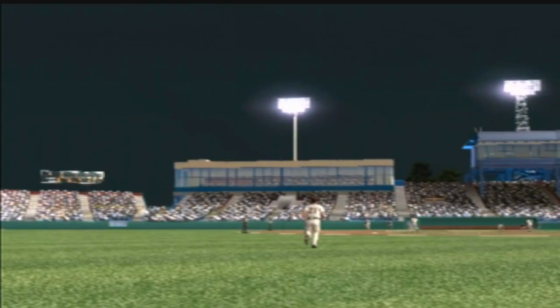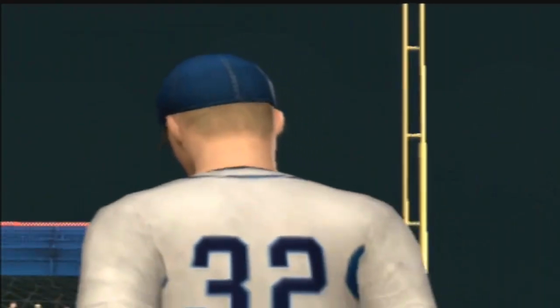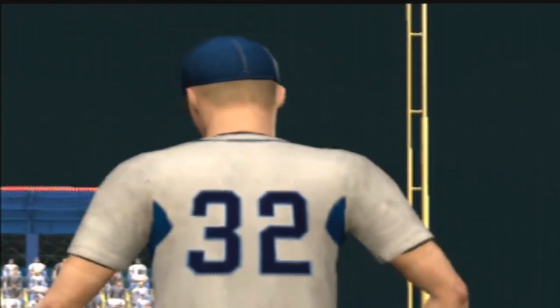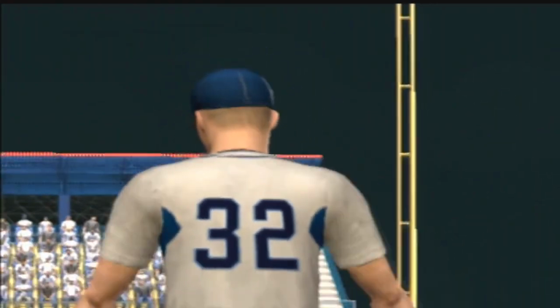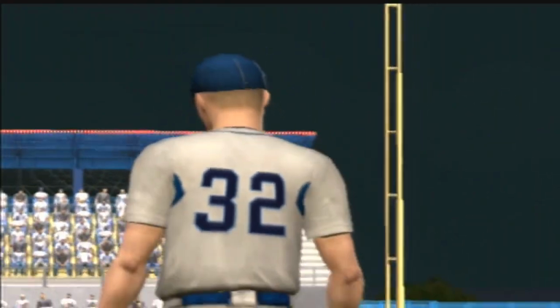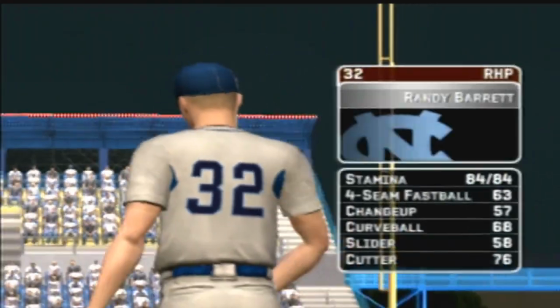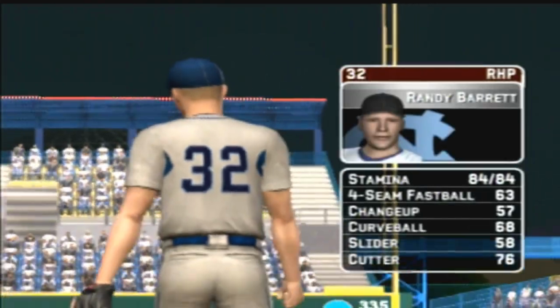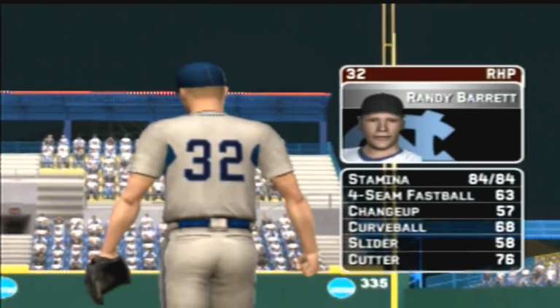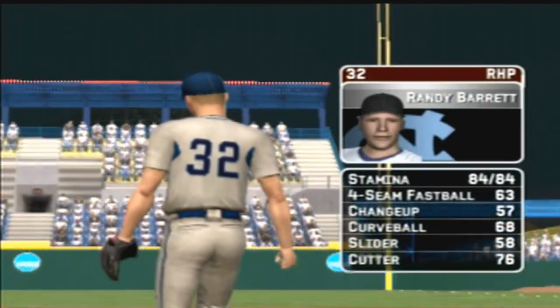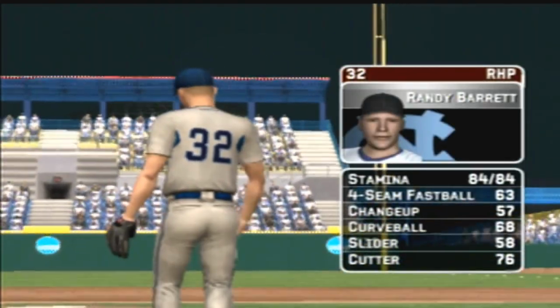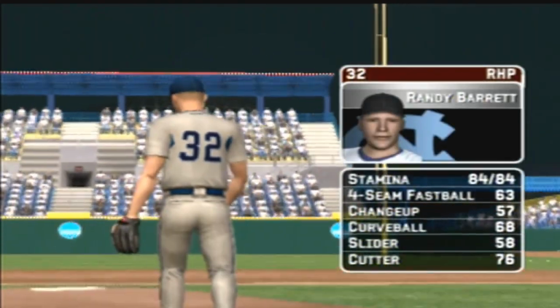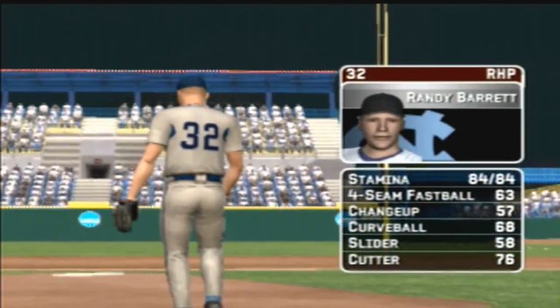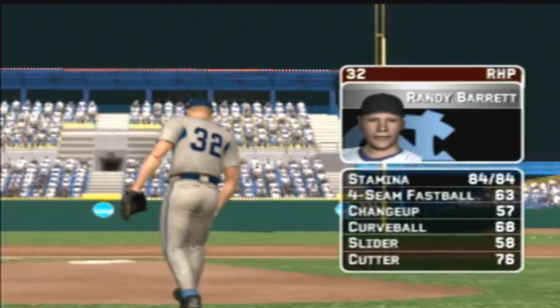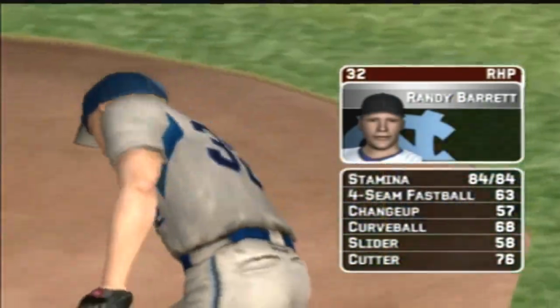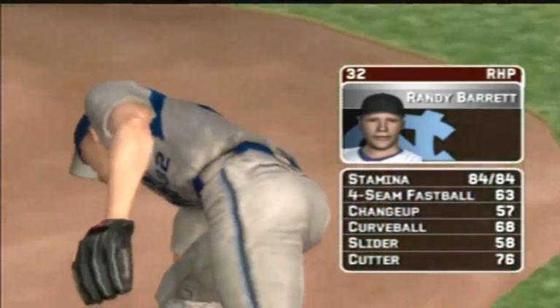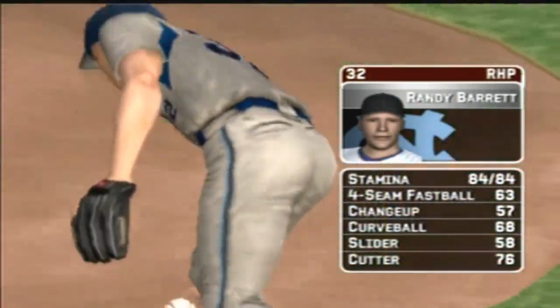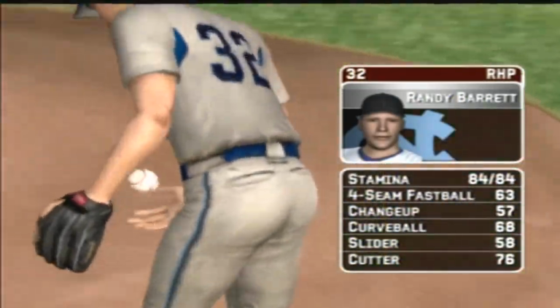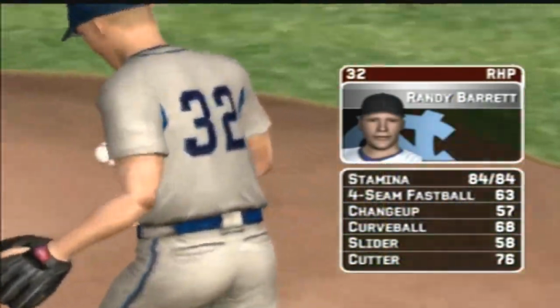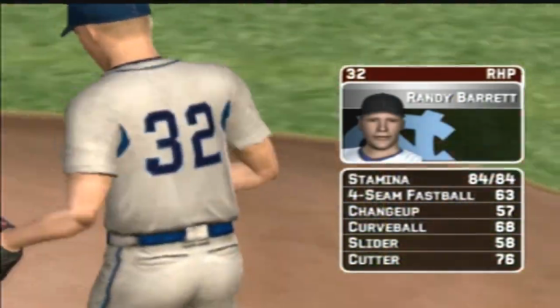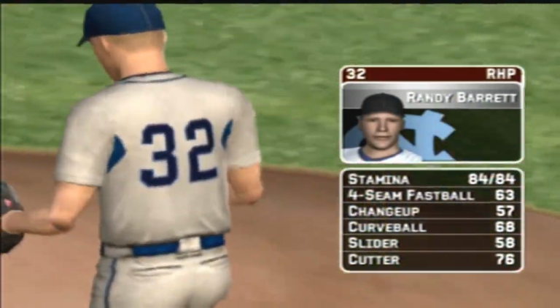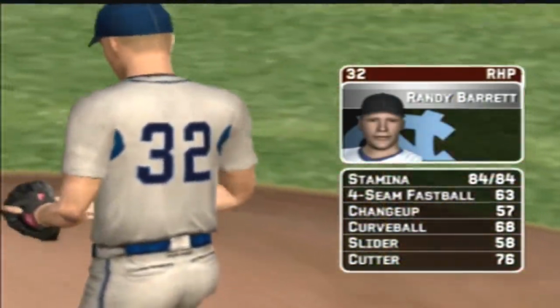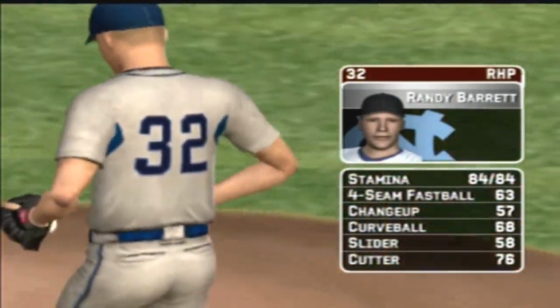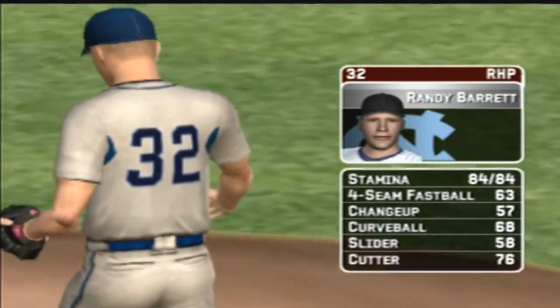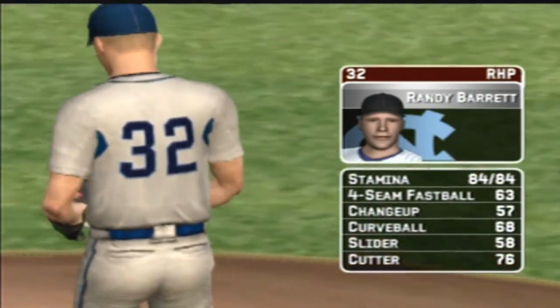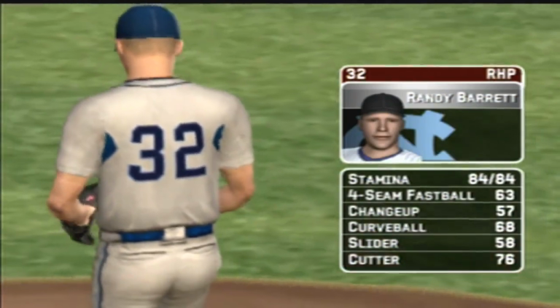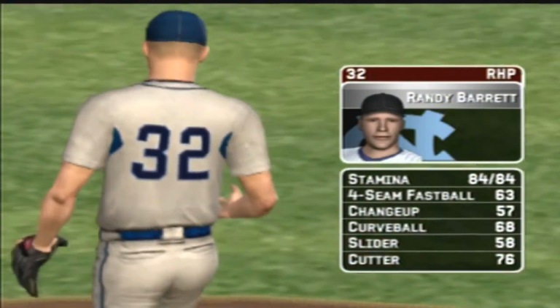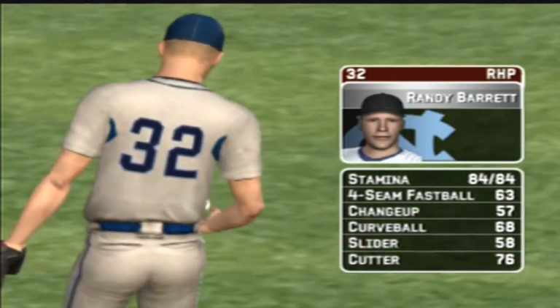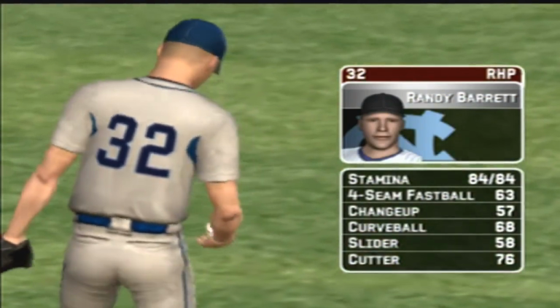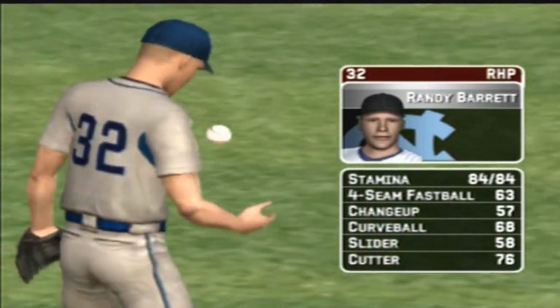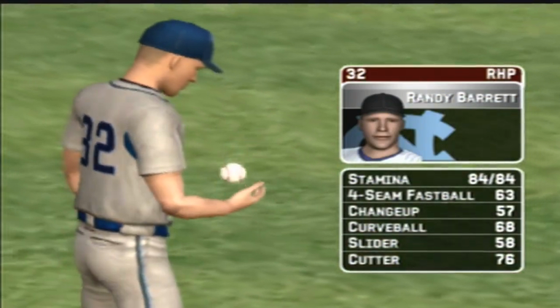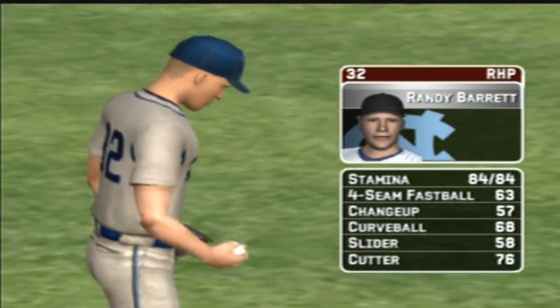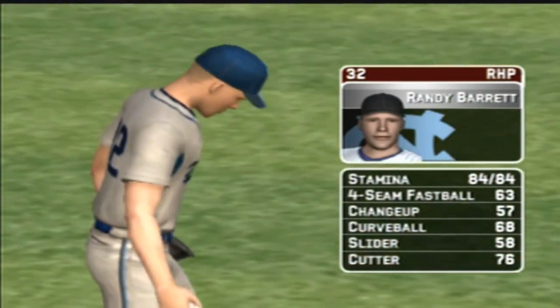The senior is starting tonight. He's got a four-seamer, a changeup, a hook, a slide piece, and a cutter.